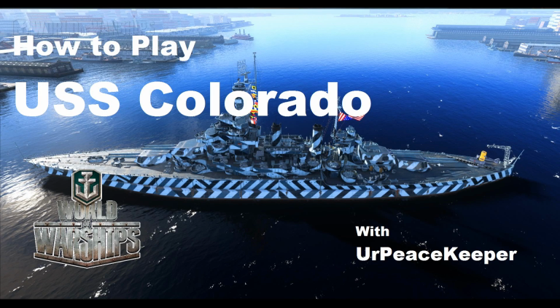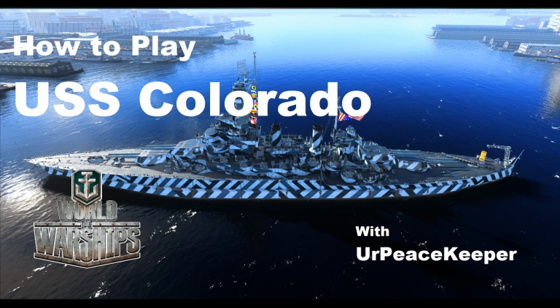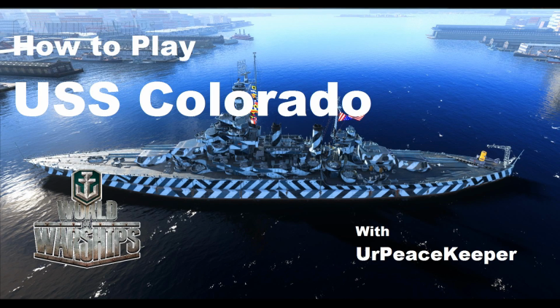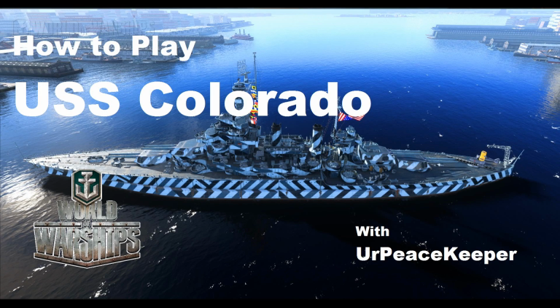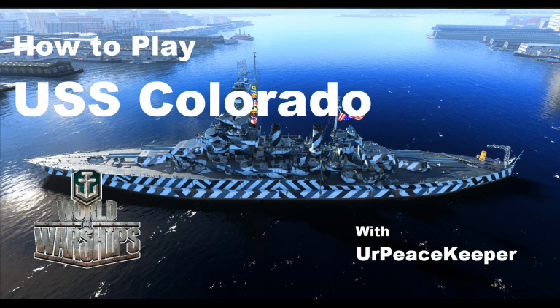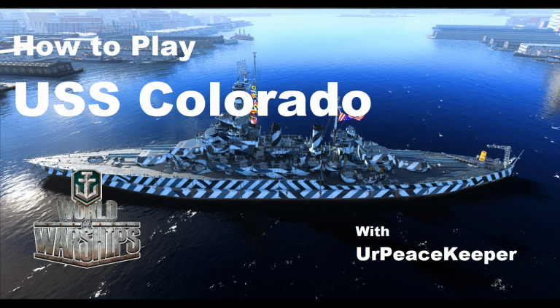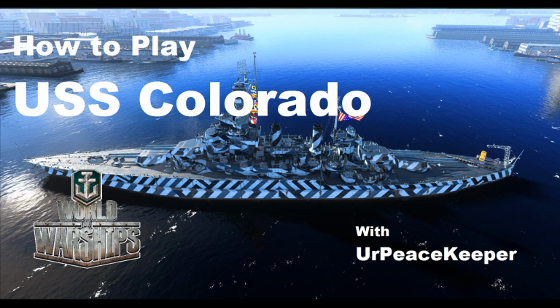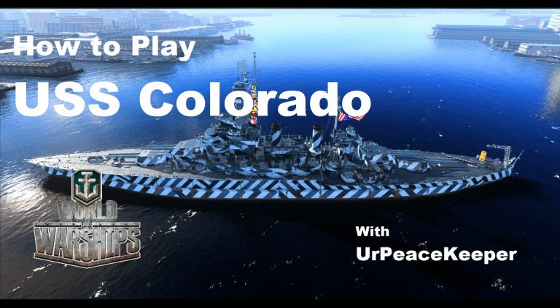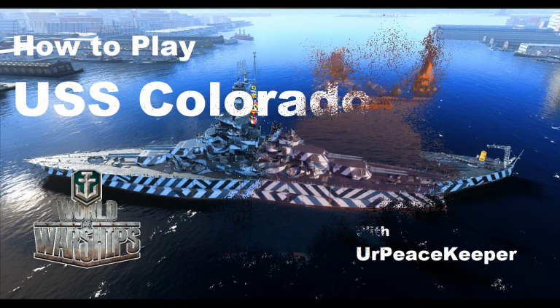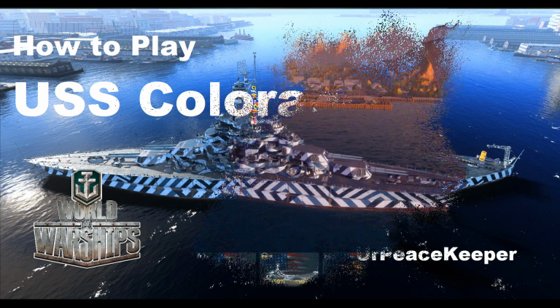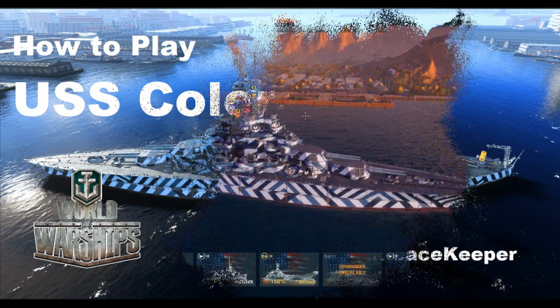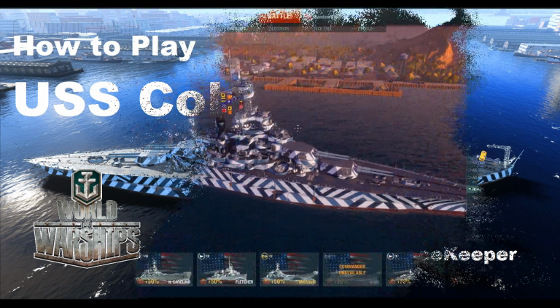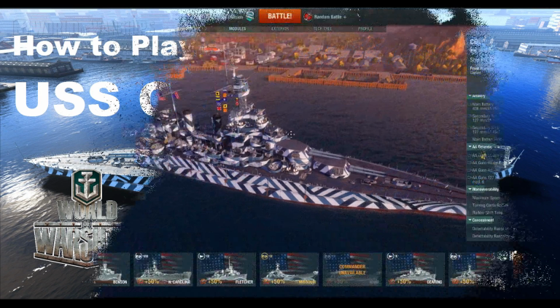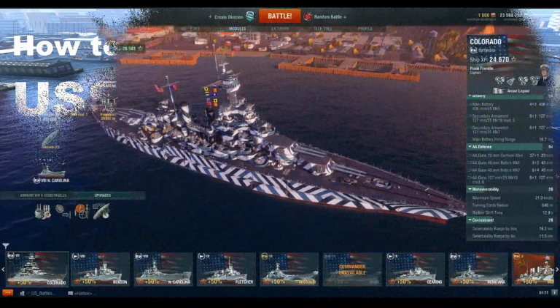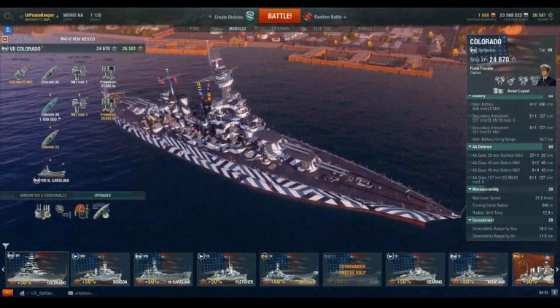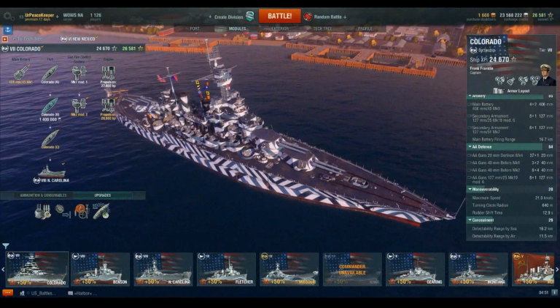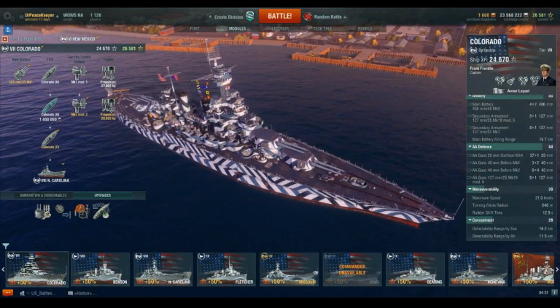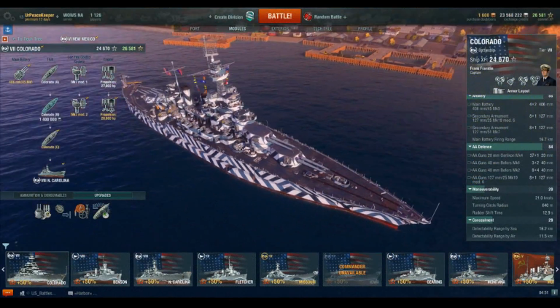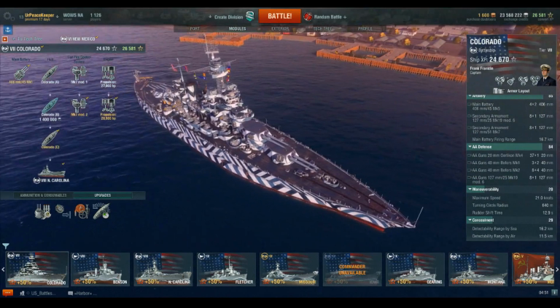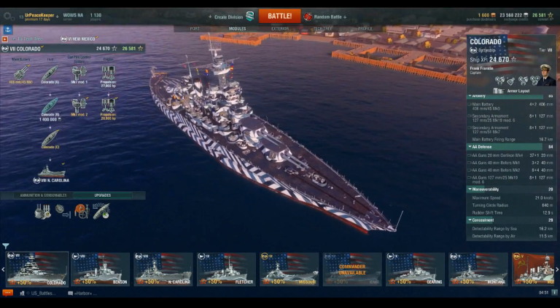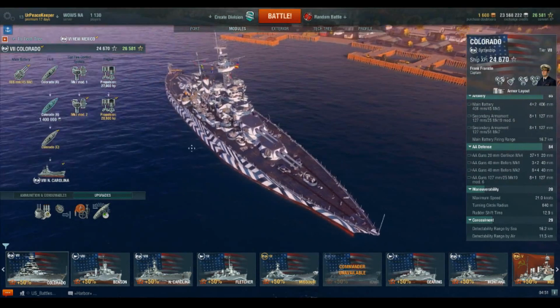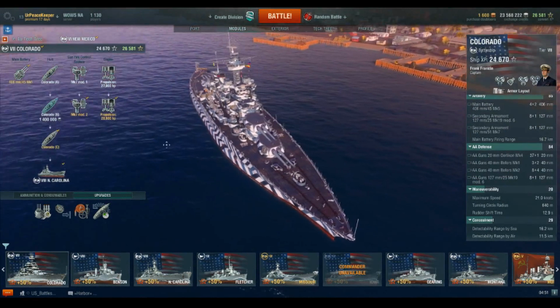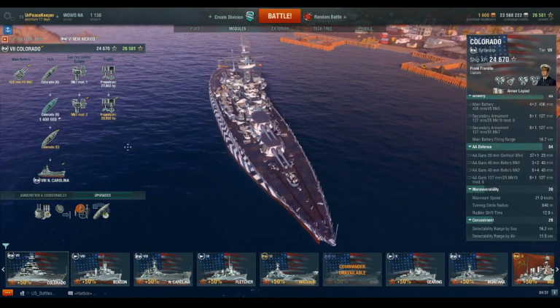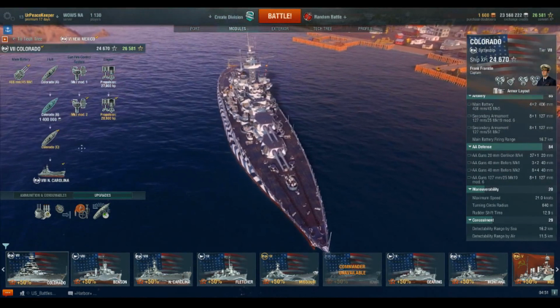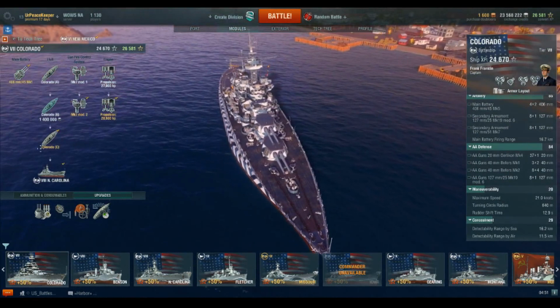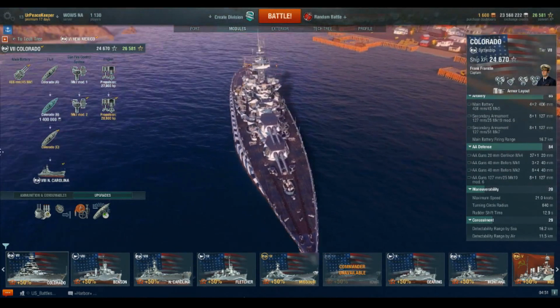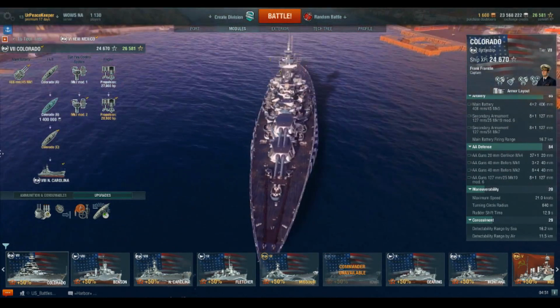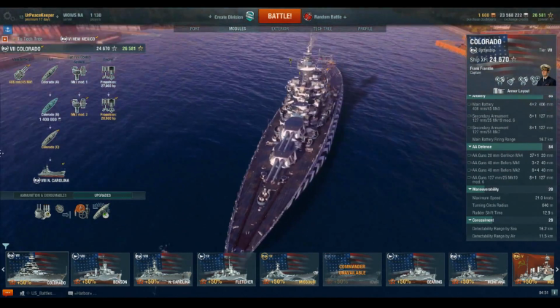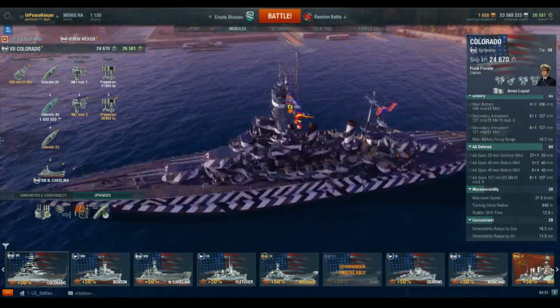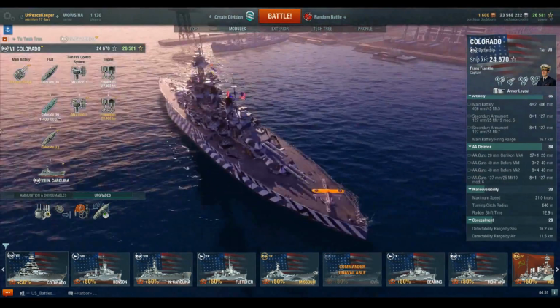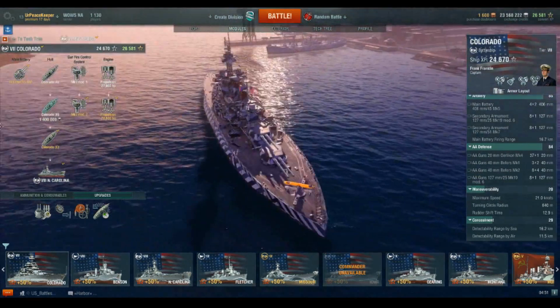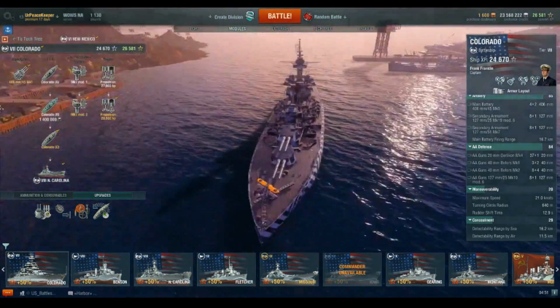Hey guys, it's your Peacekeeper coming at you with the next video in our How to Play series on the U.S. Battleship line. This is the Tier 7 Colorado-class battleship.